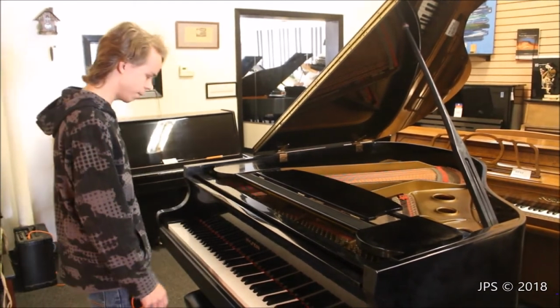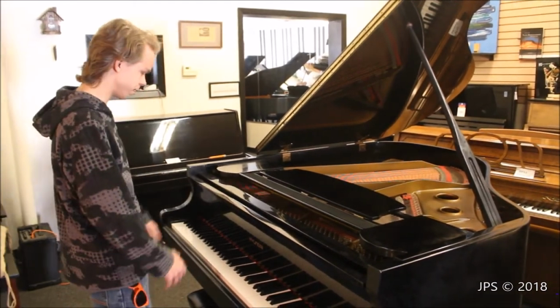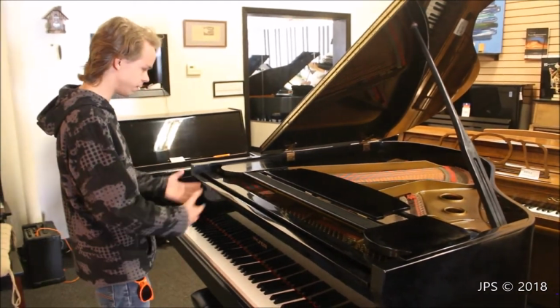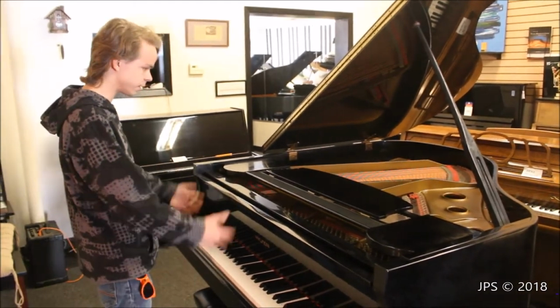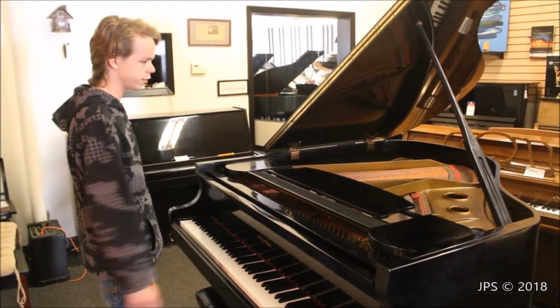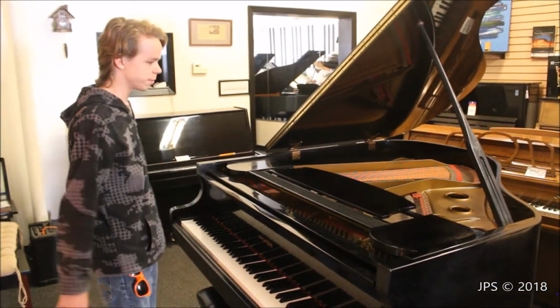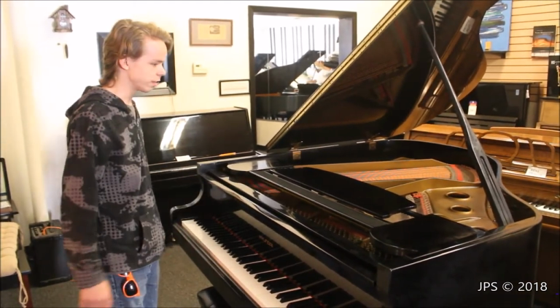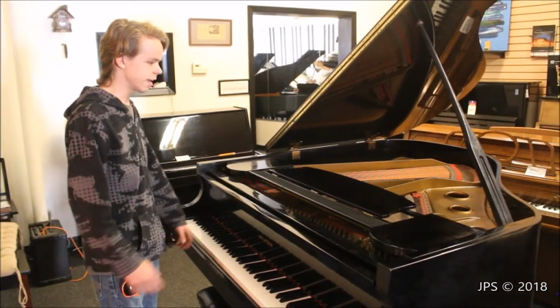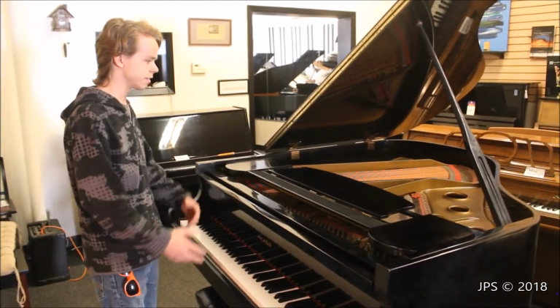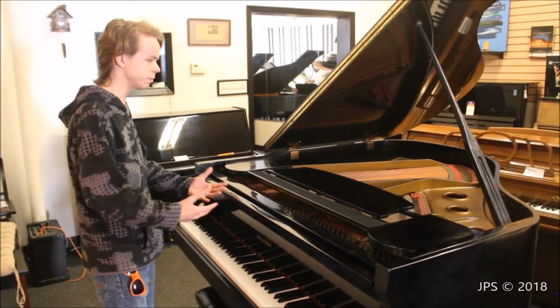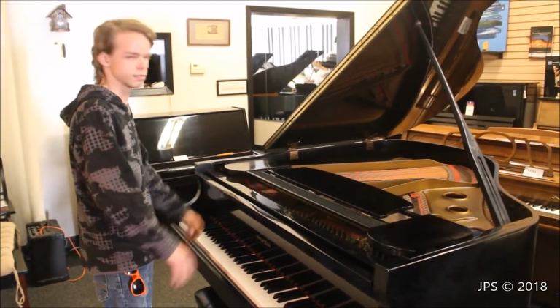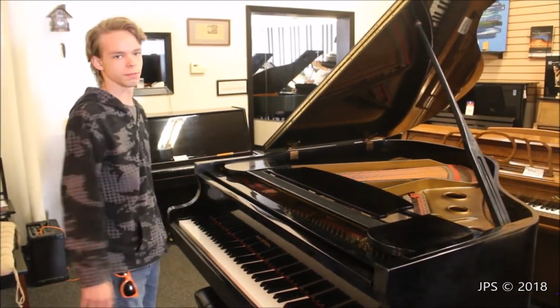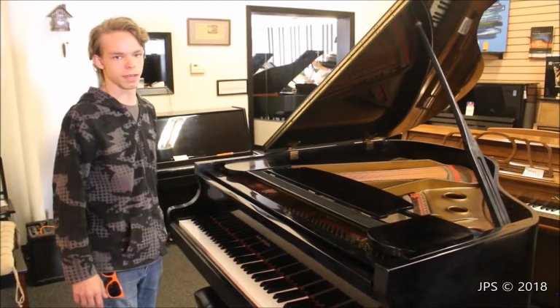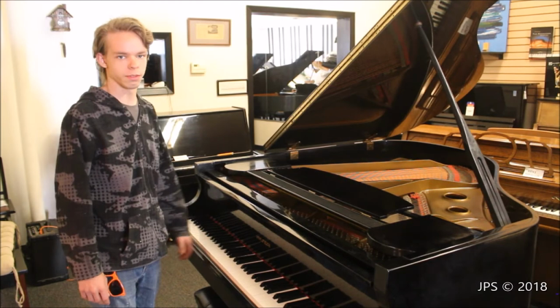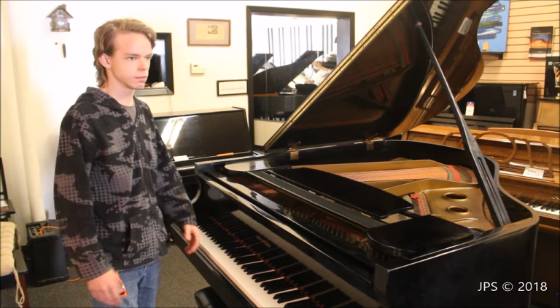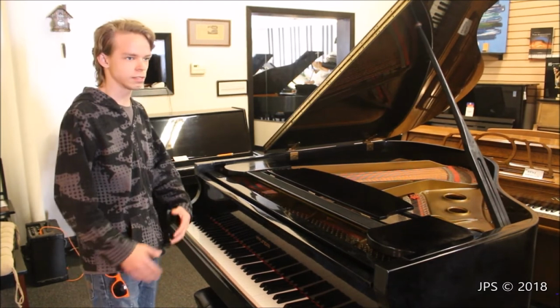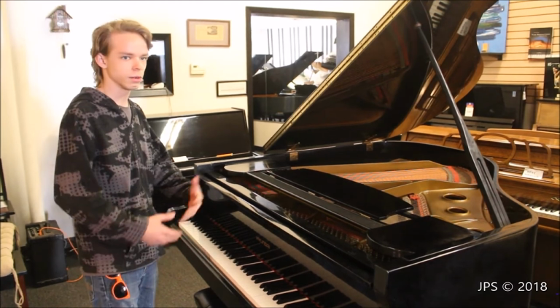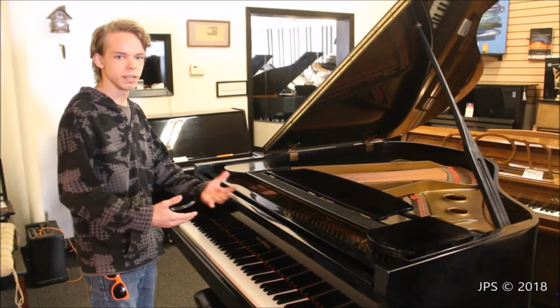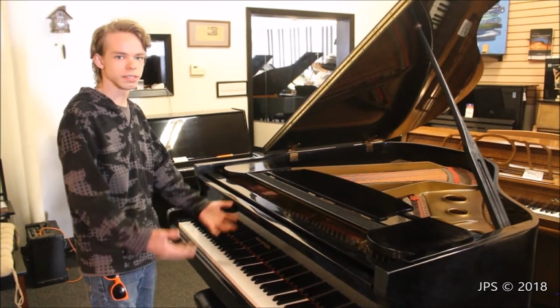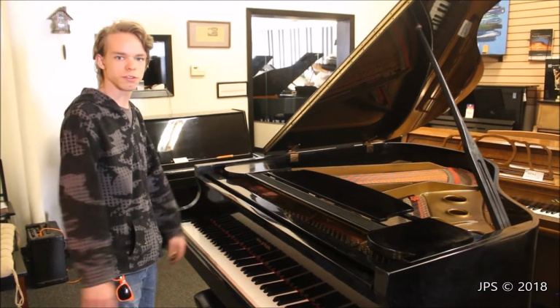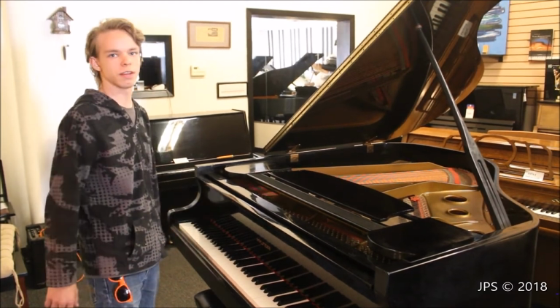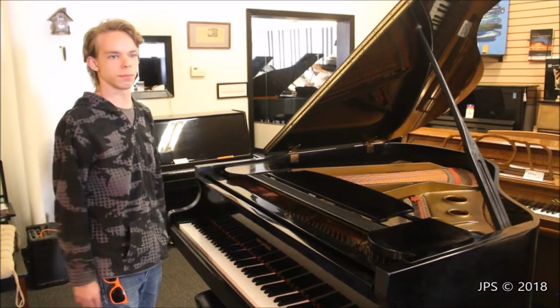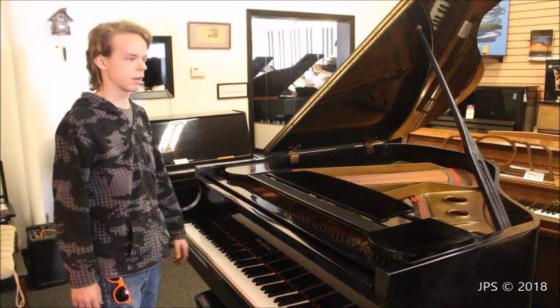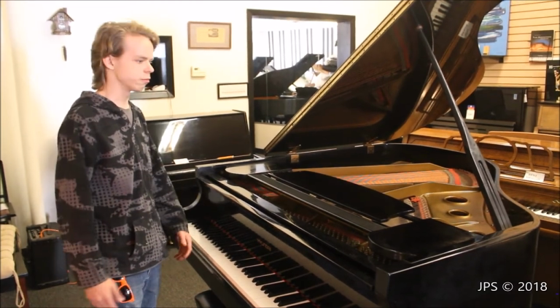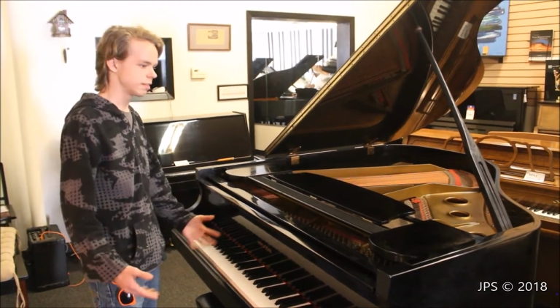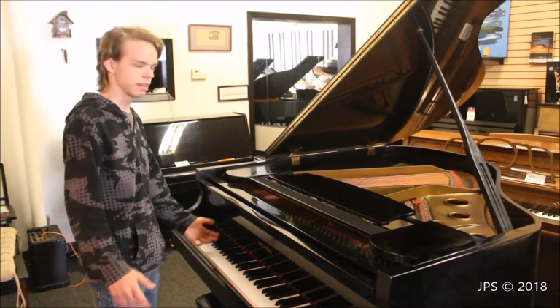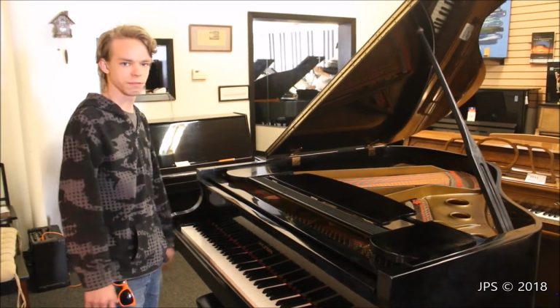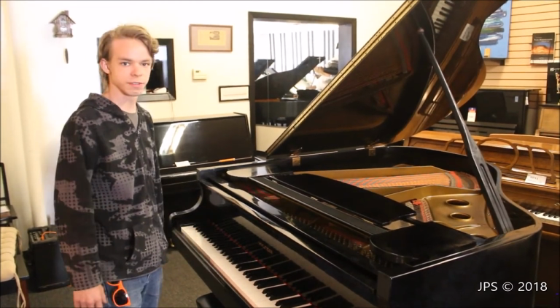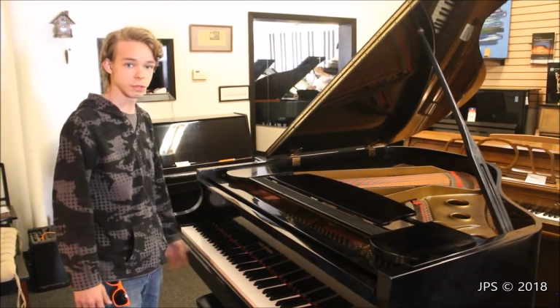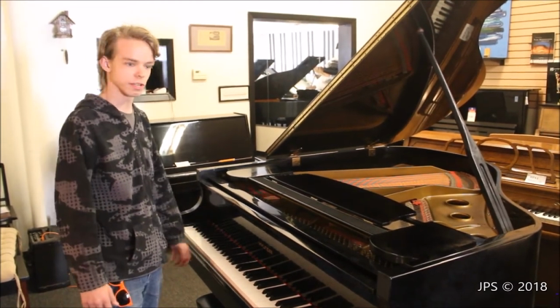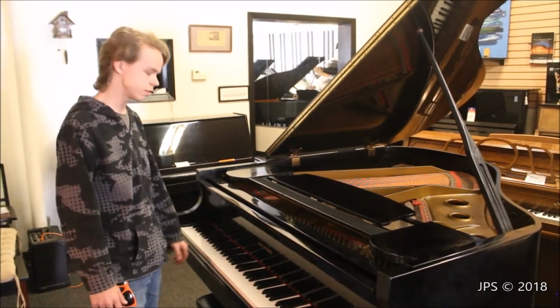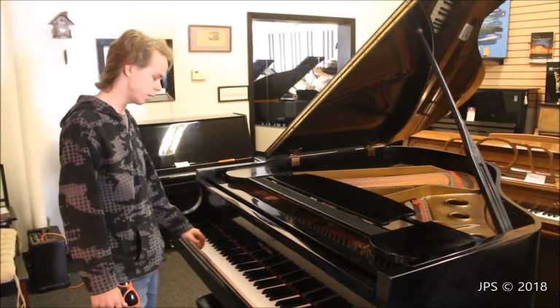You can tell just by looking at the simplicity of the piano that it was an entry level piano from, say, 15, 20 years ago.